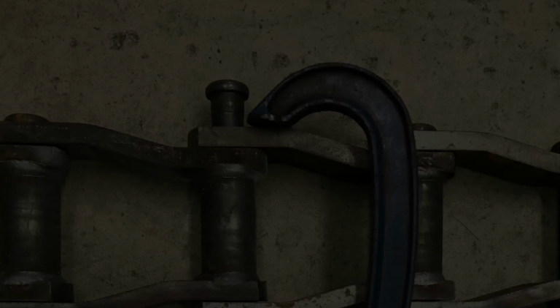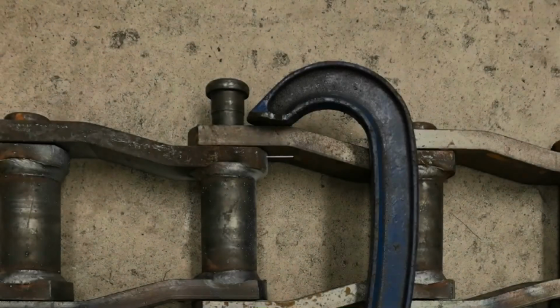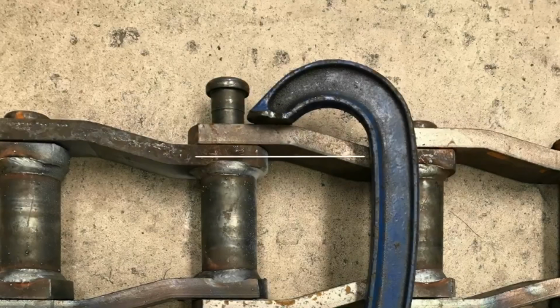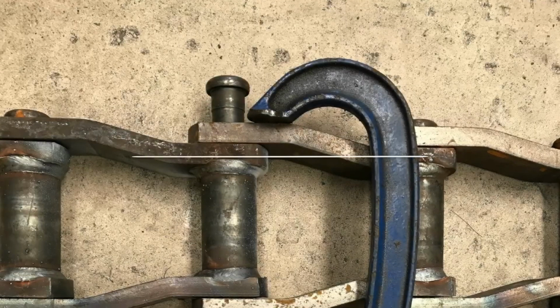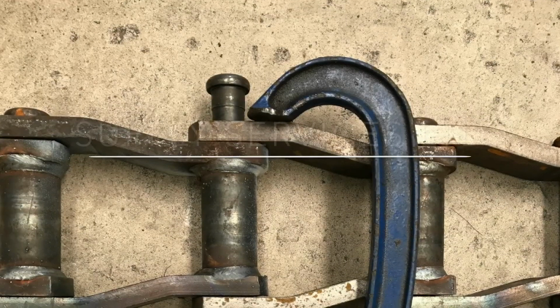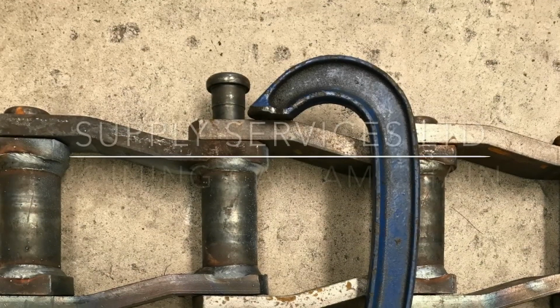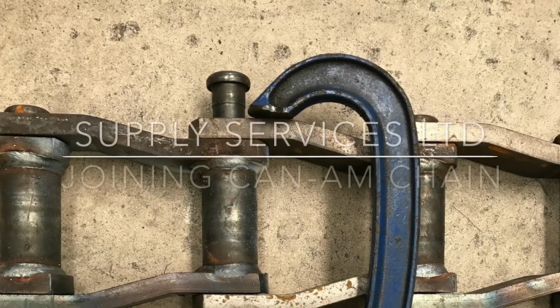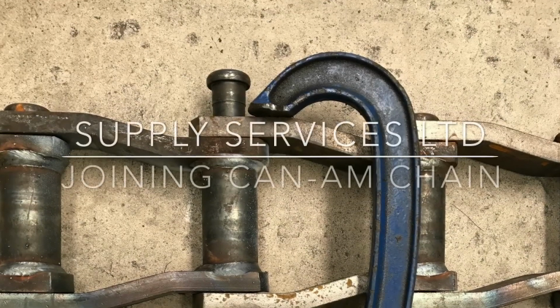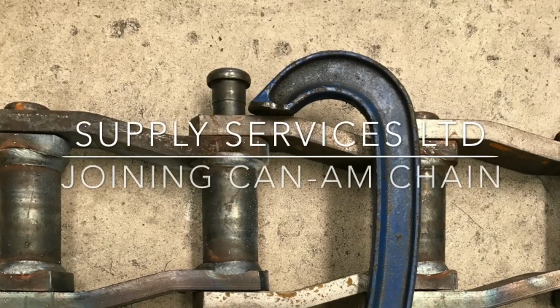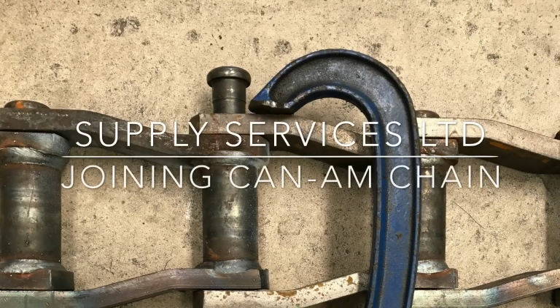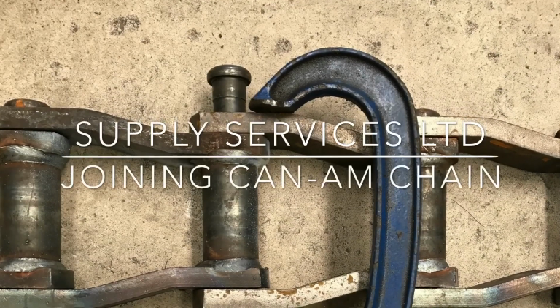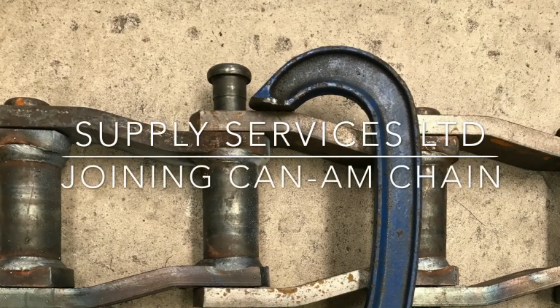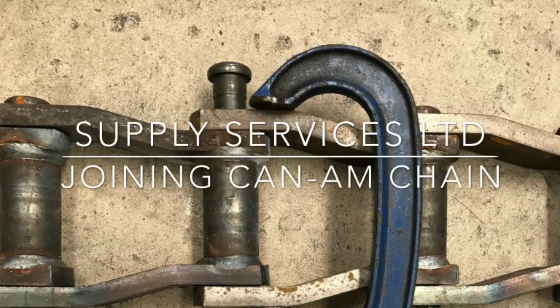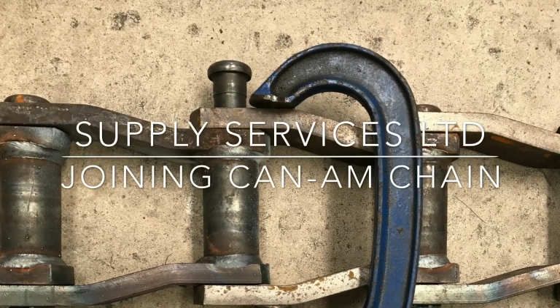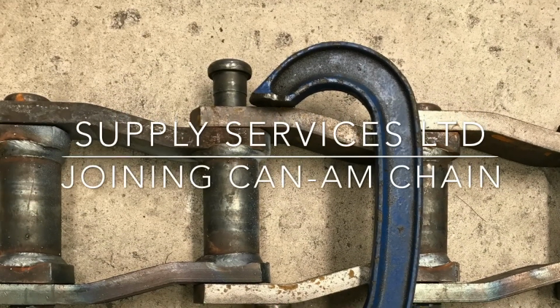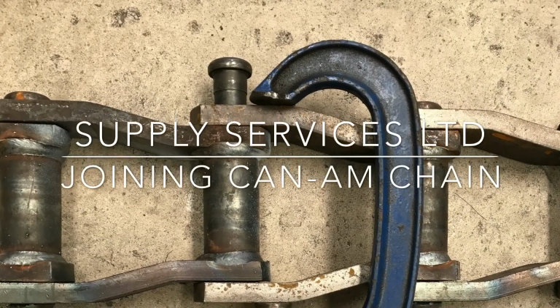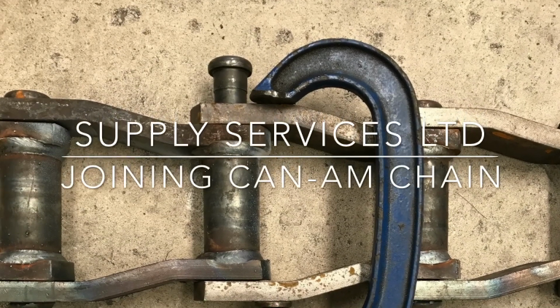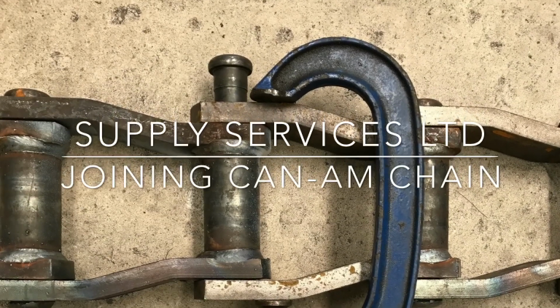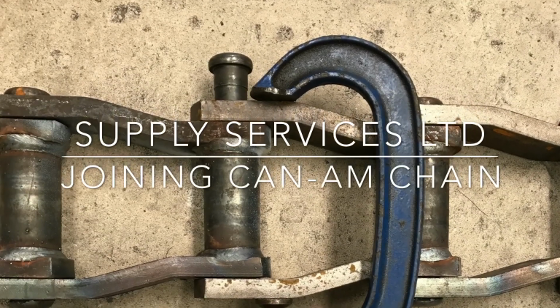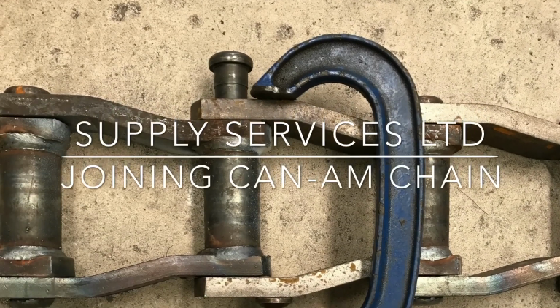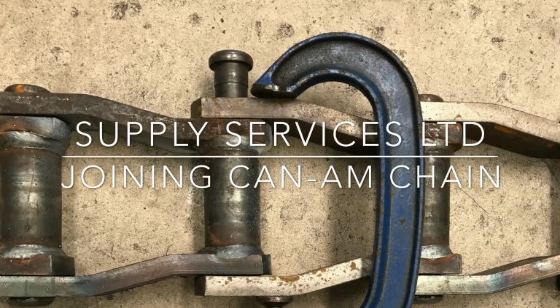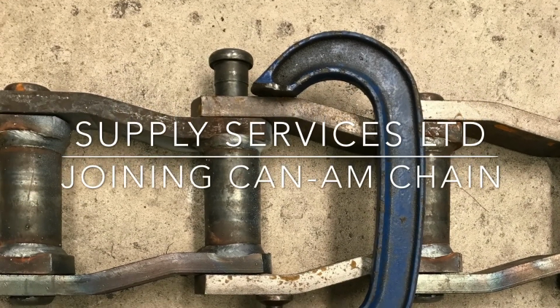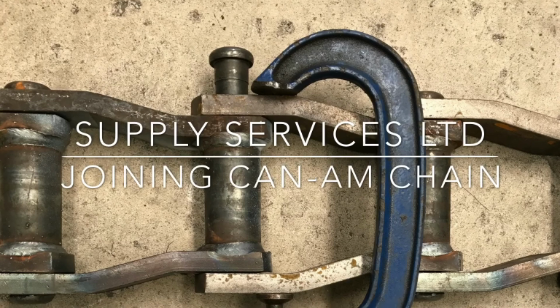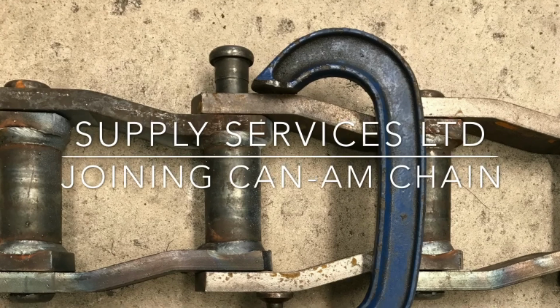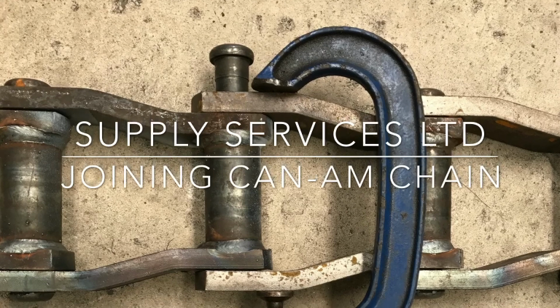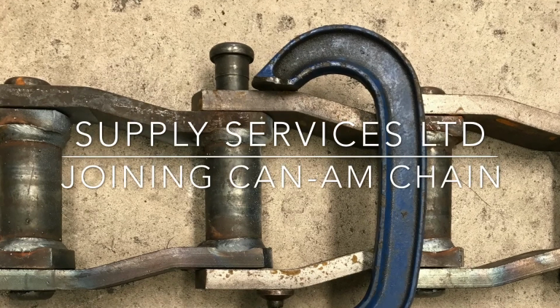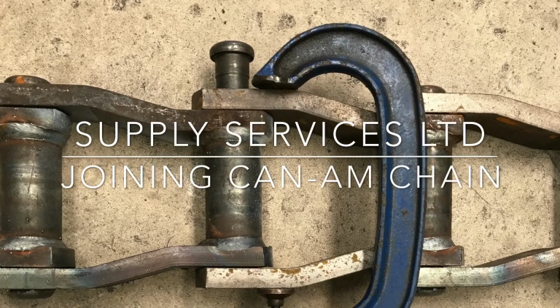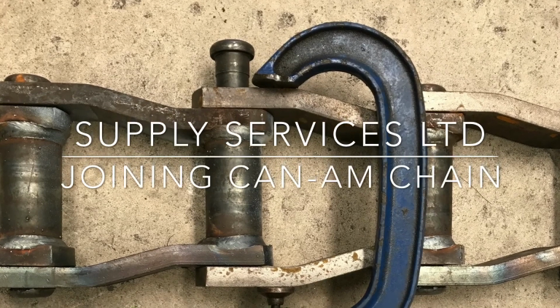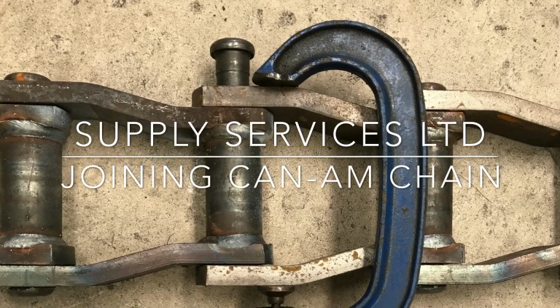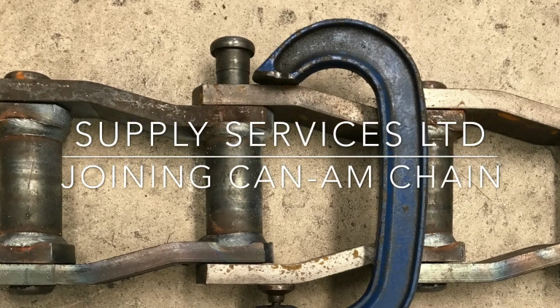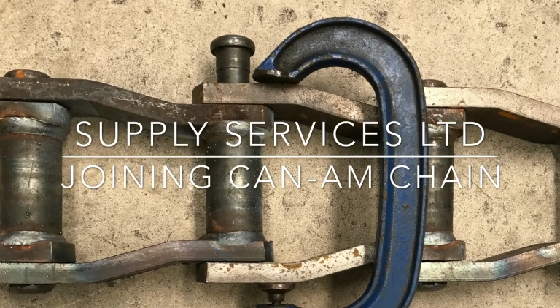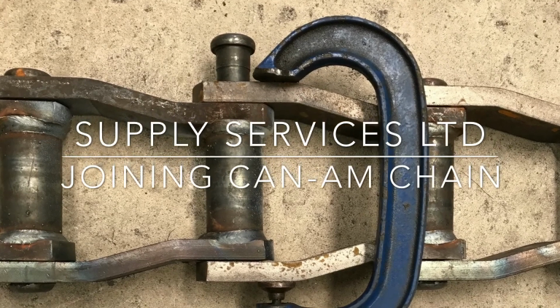This is a Can-Am WH-132XHD IBR welded steel chain with a 1 inch rivet.